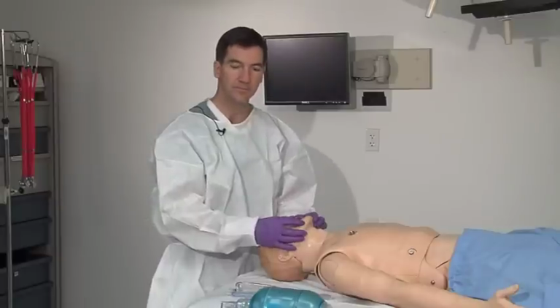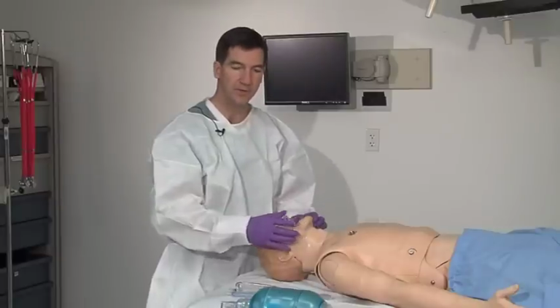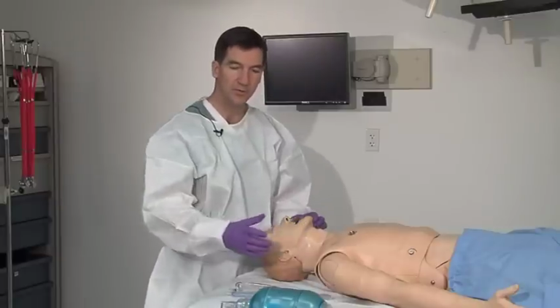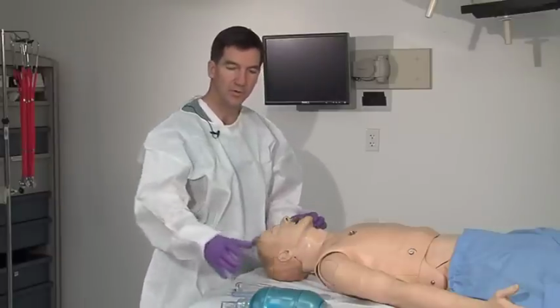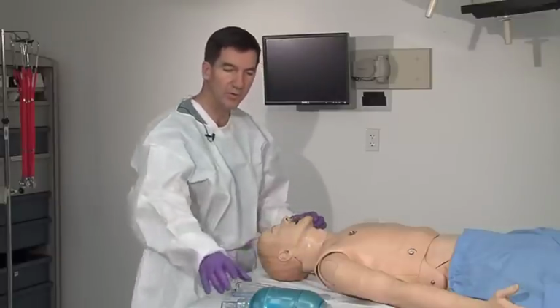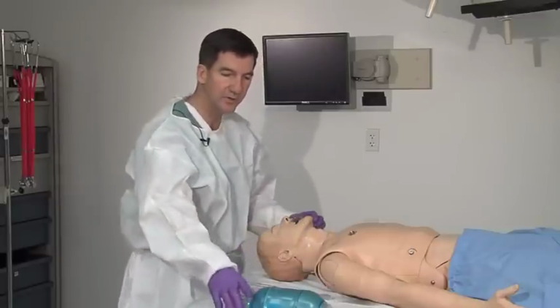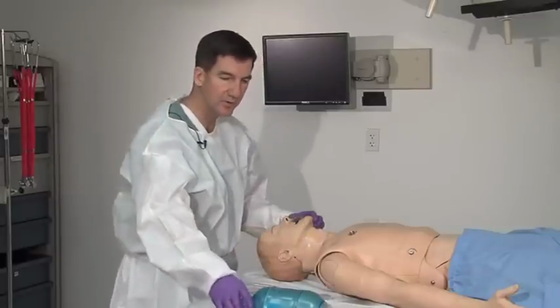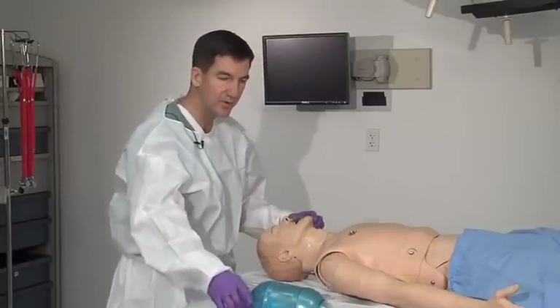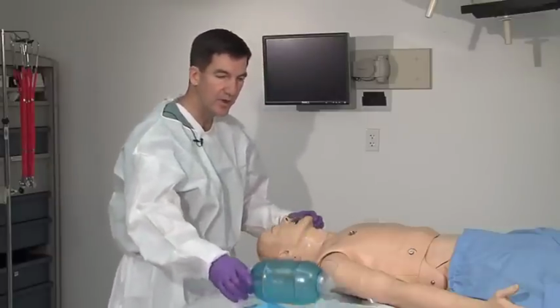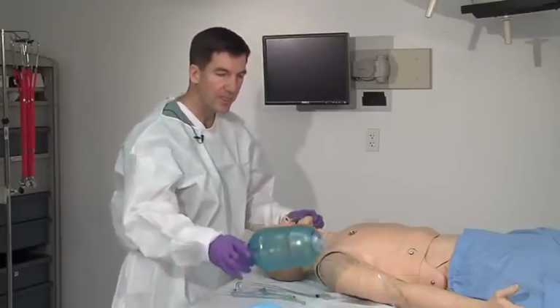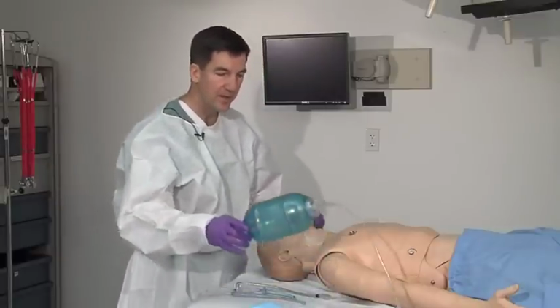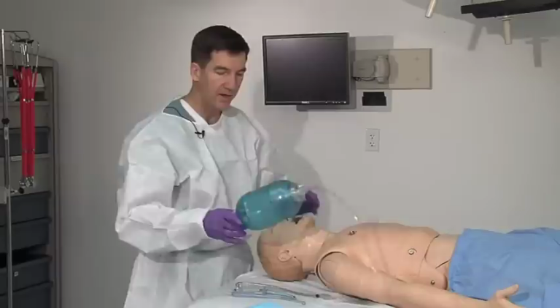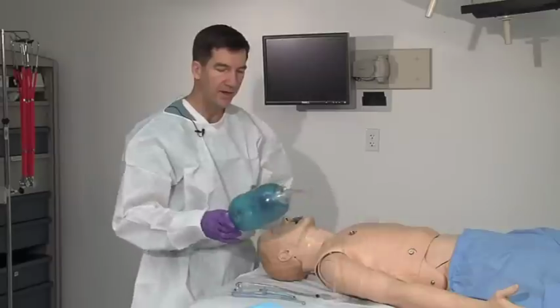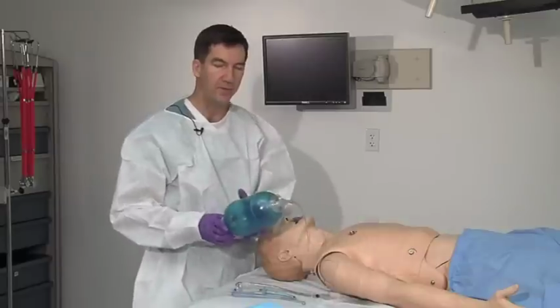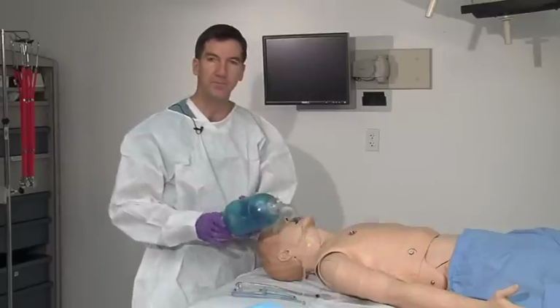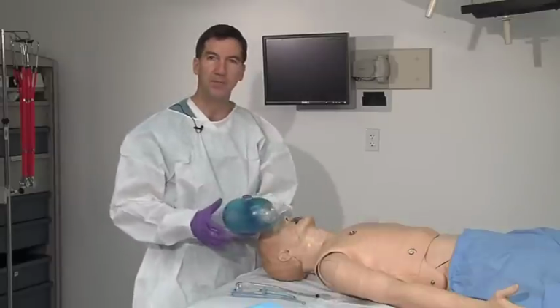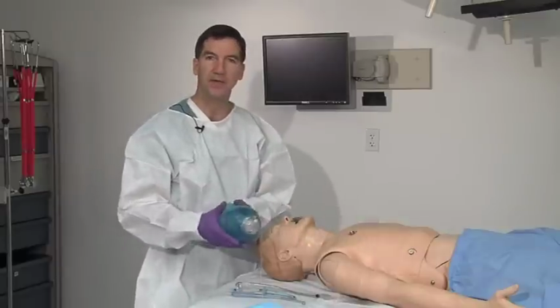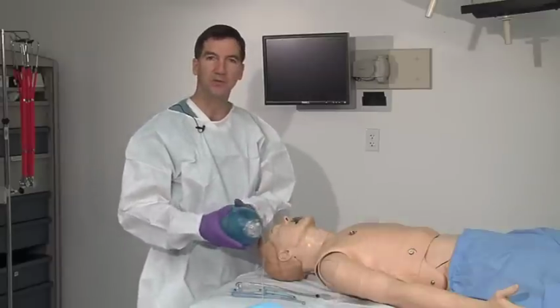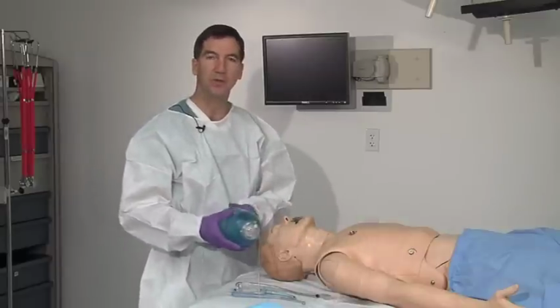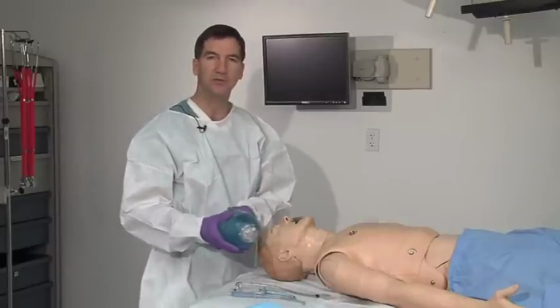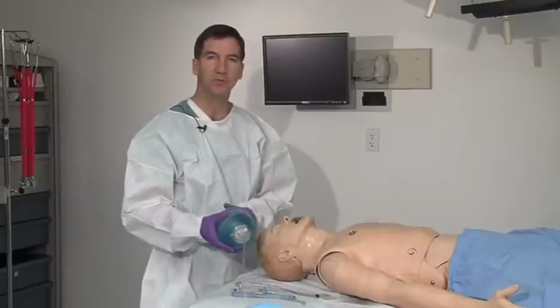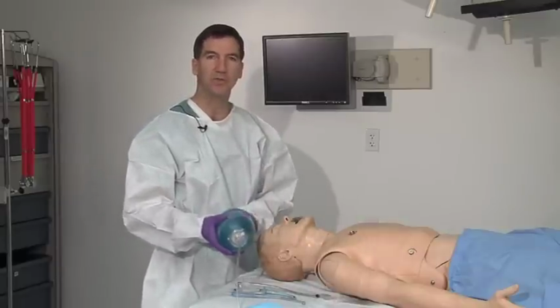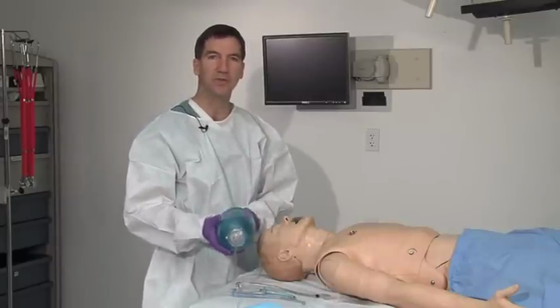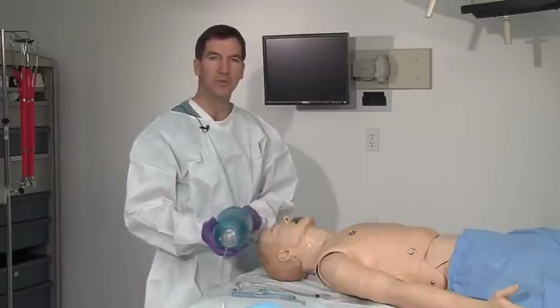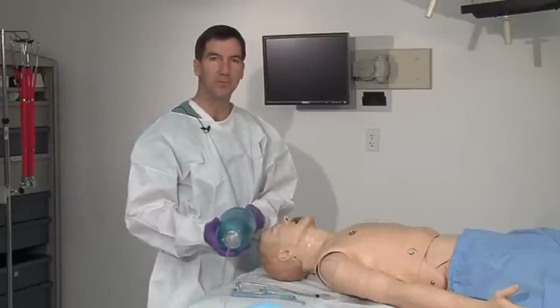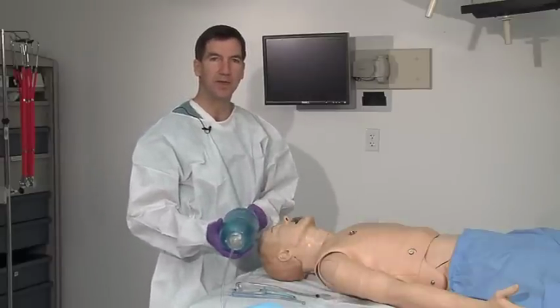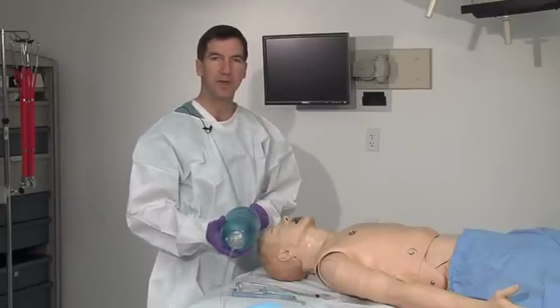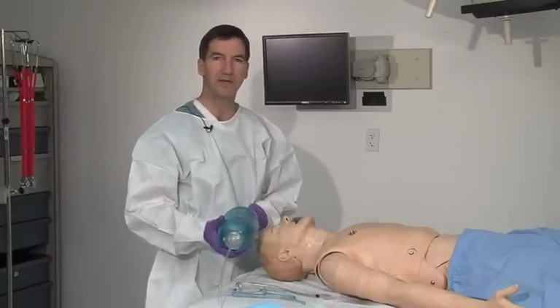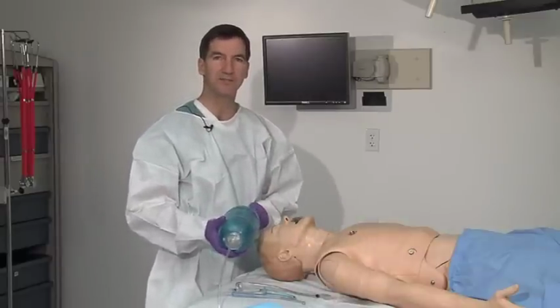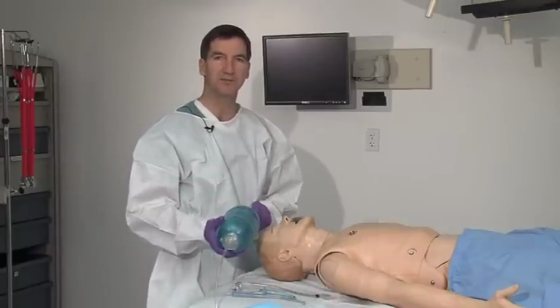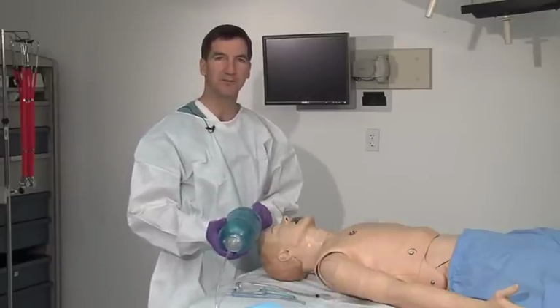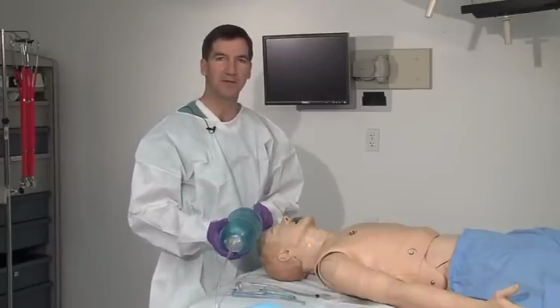Then you'd want to go ahead and start bagging your patient with the bag mask device.